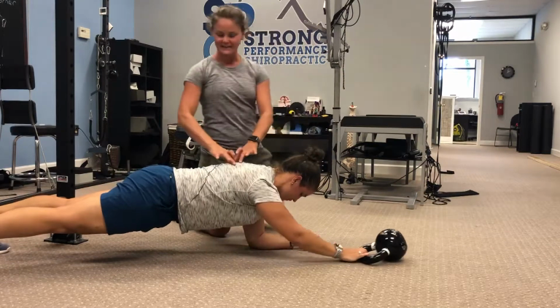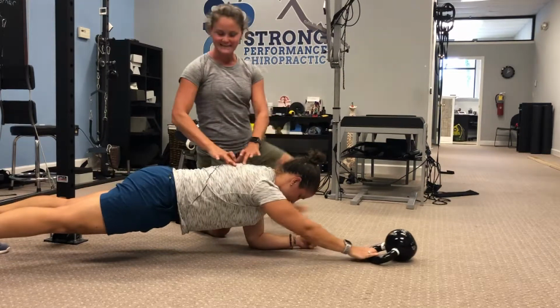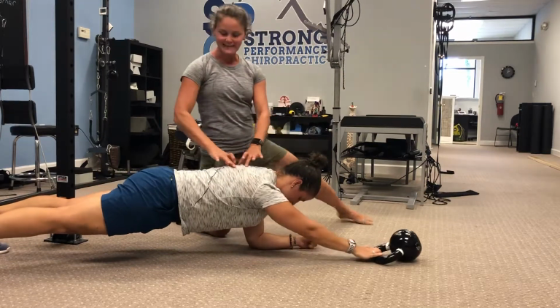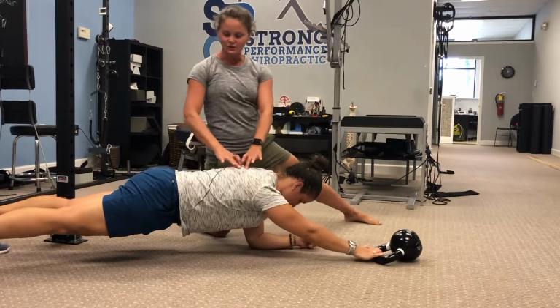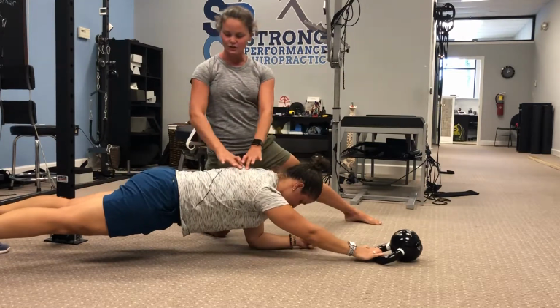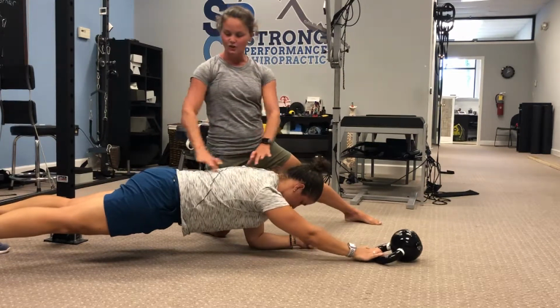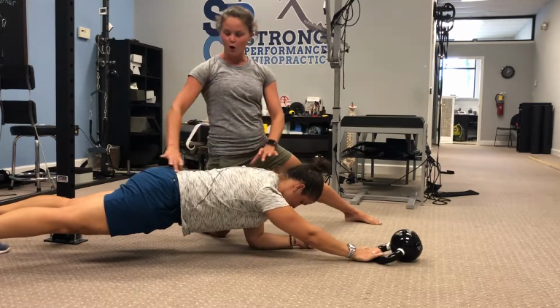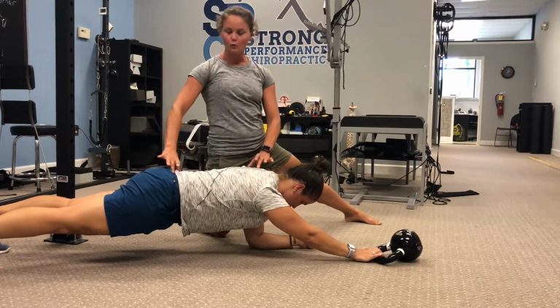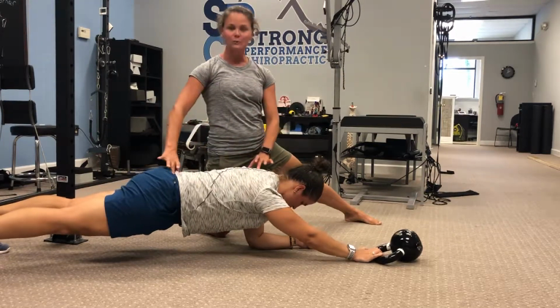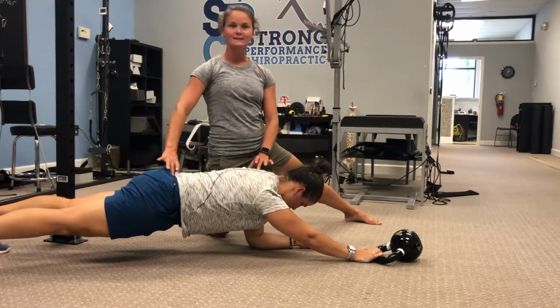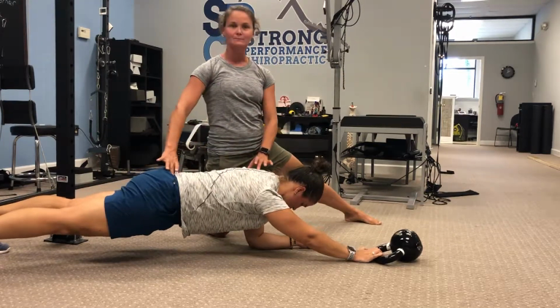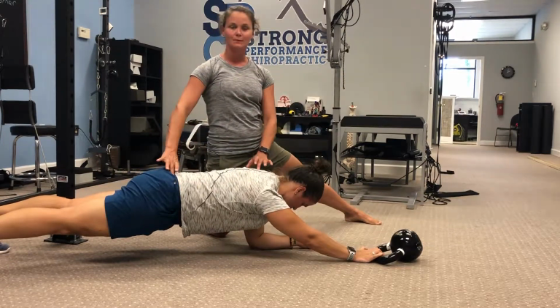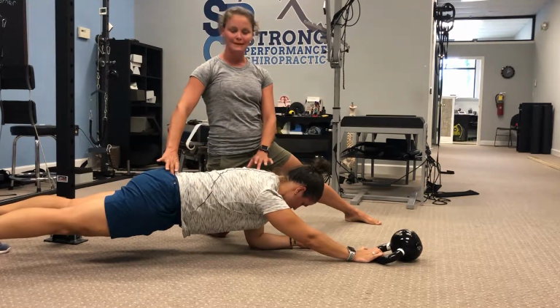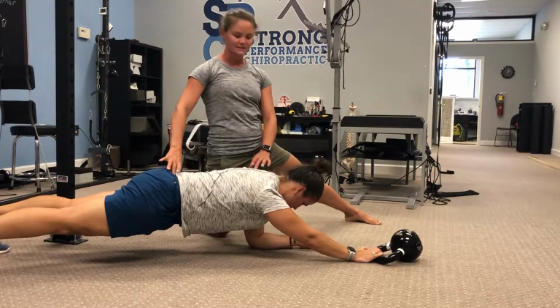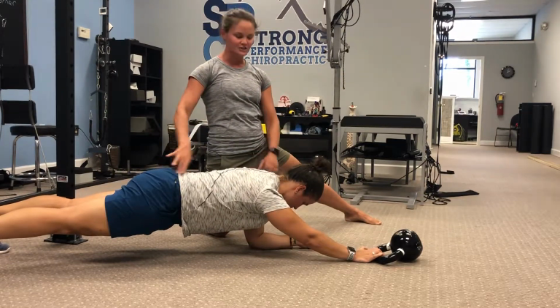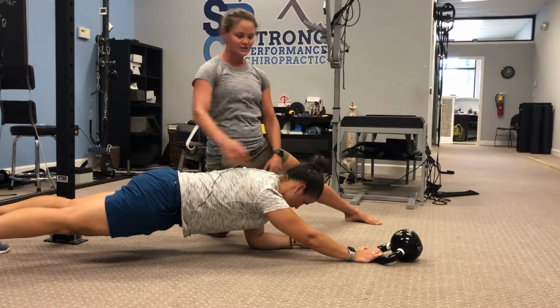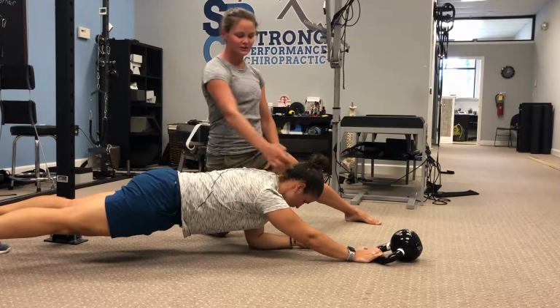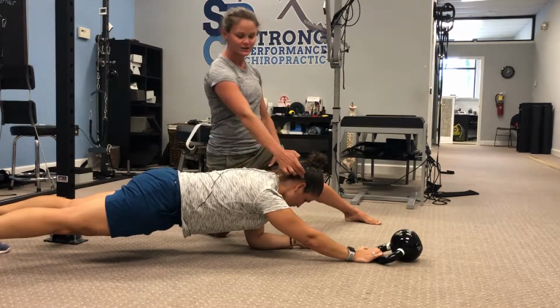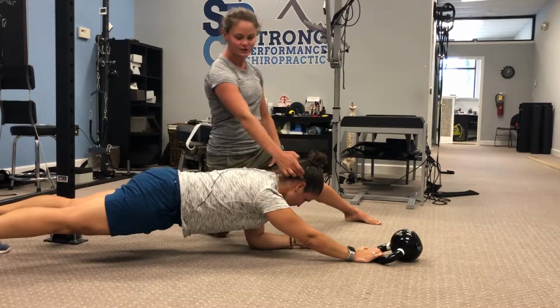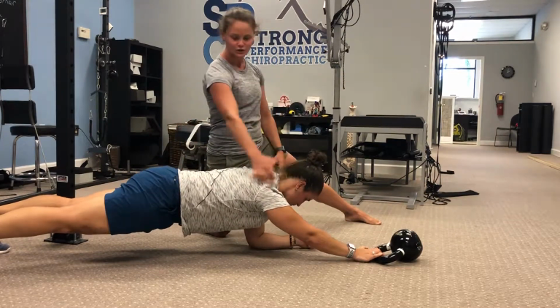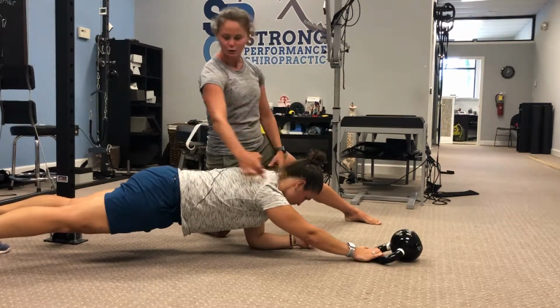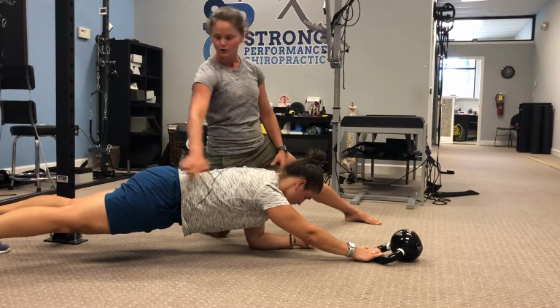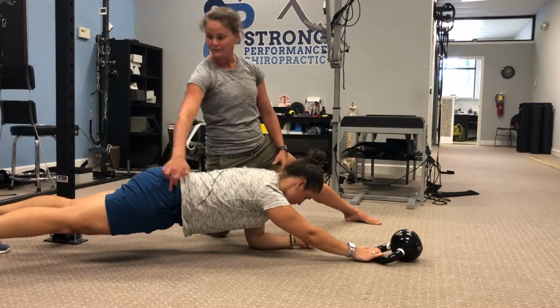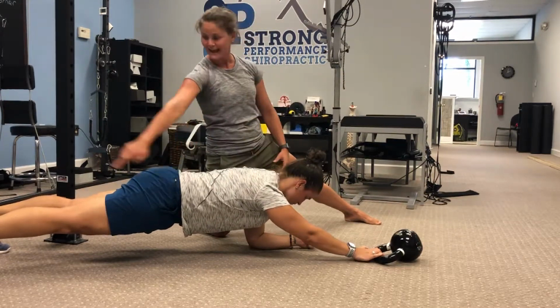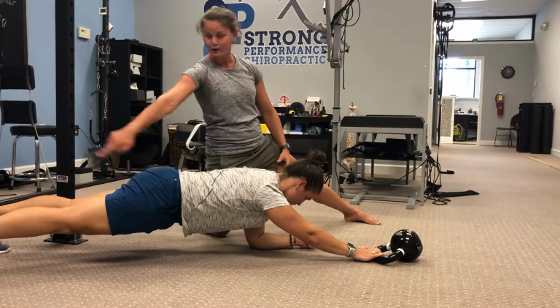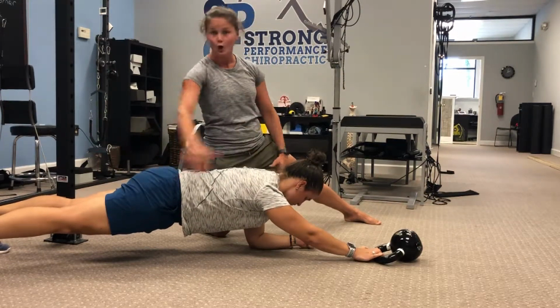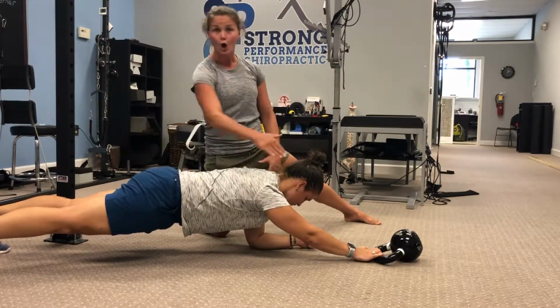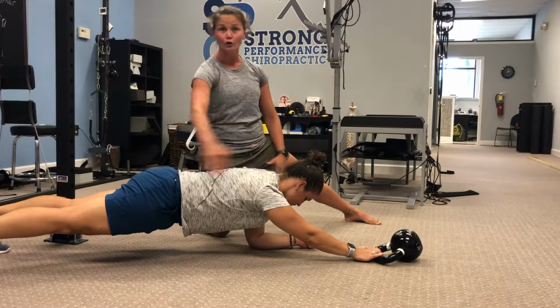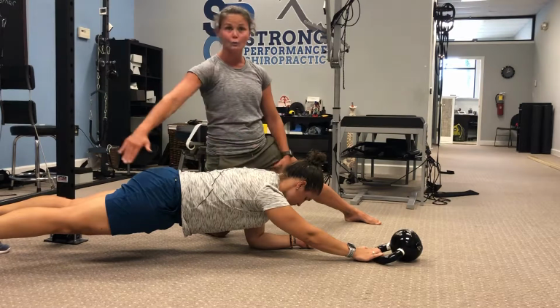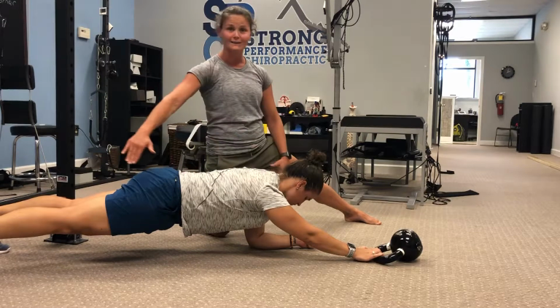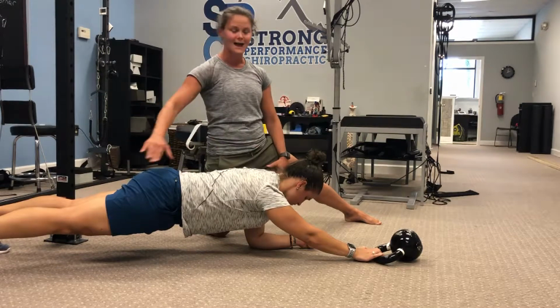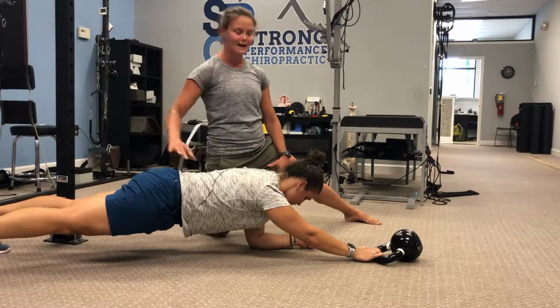She's in a nice, good, strong plank position here. Ear, shoulder, hip, ankle all in one line.